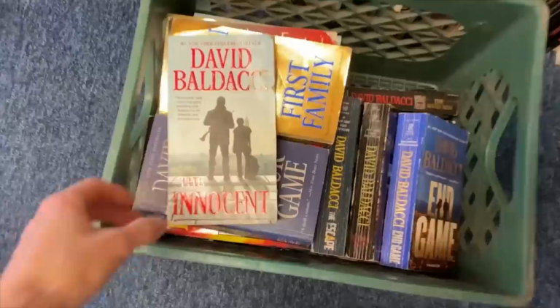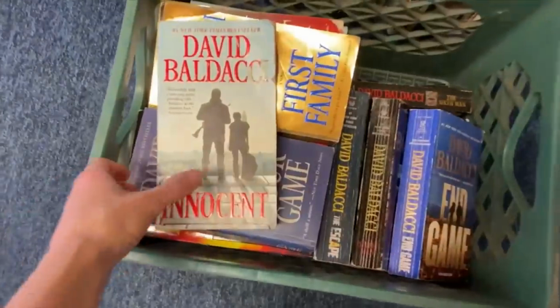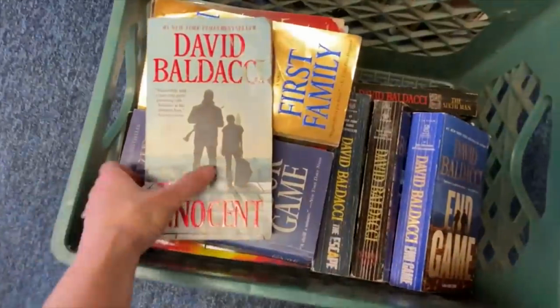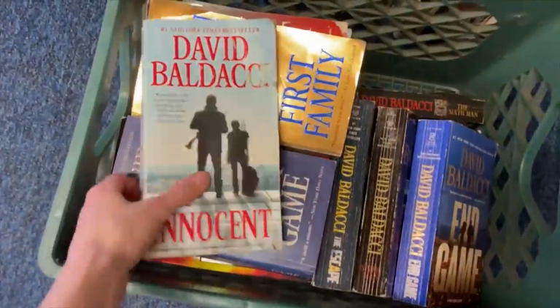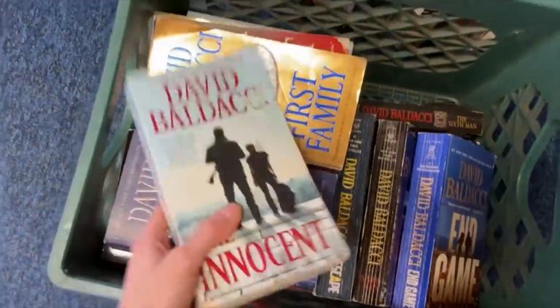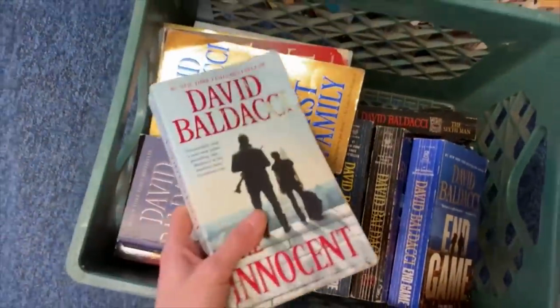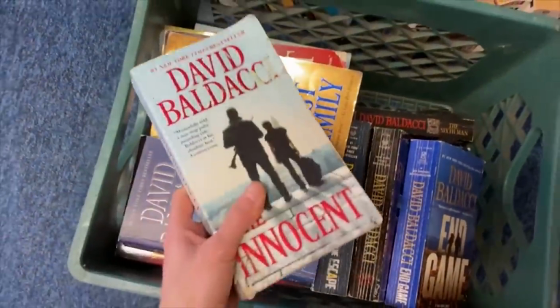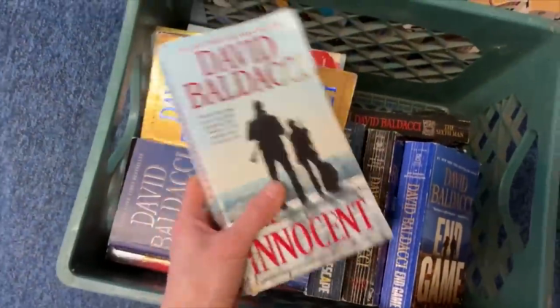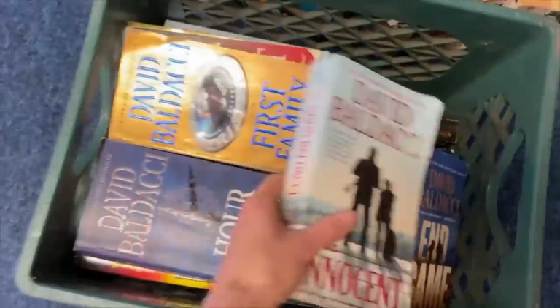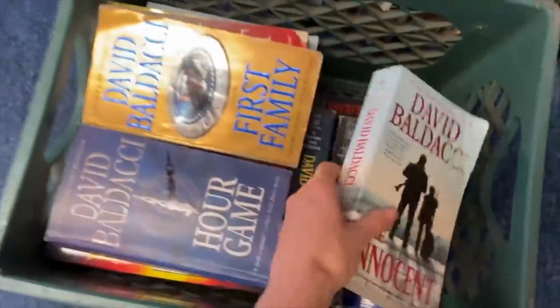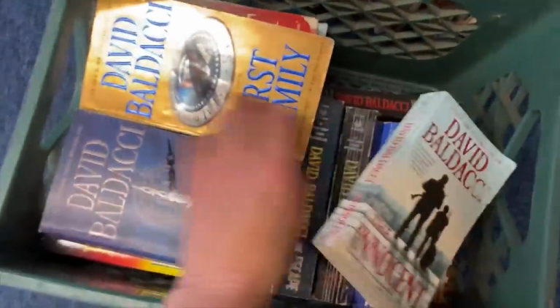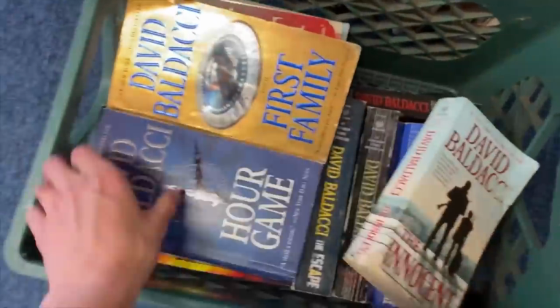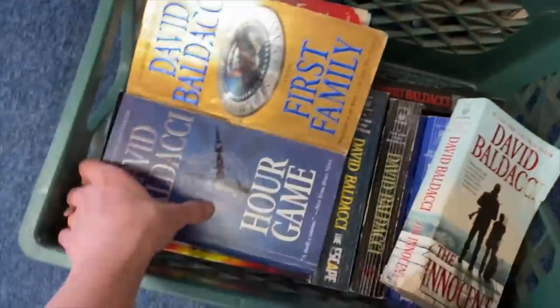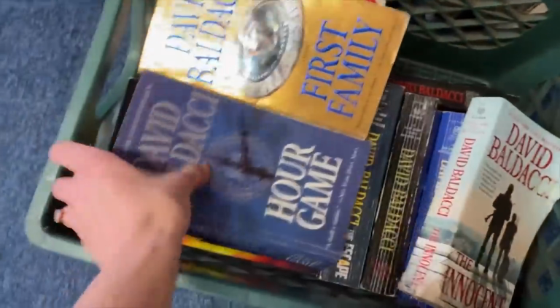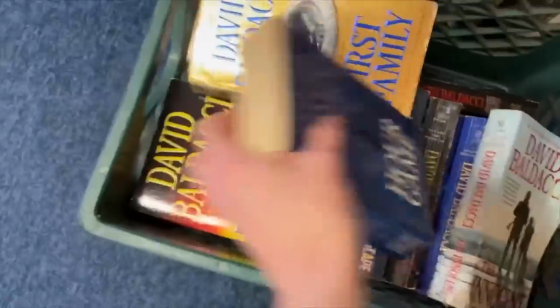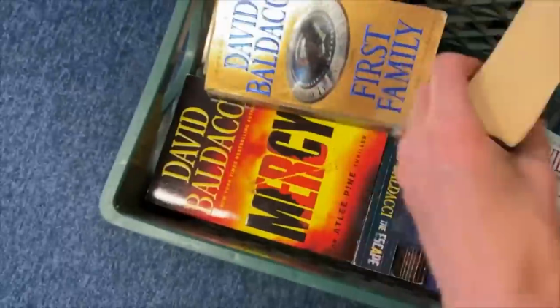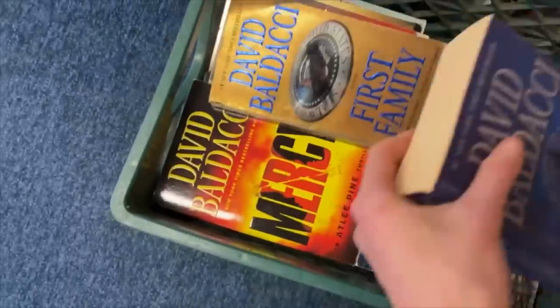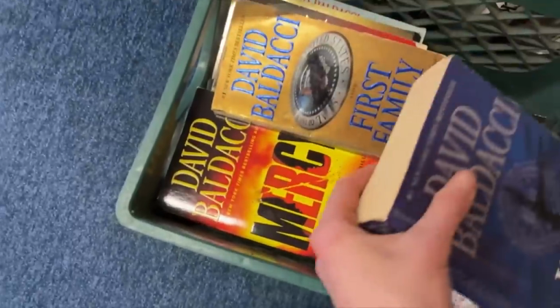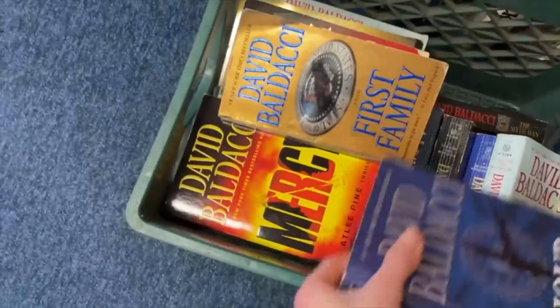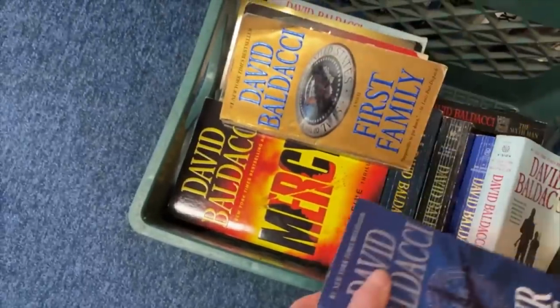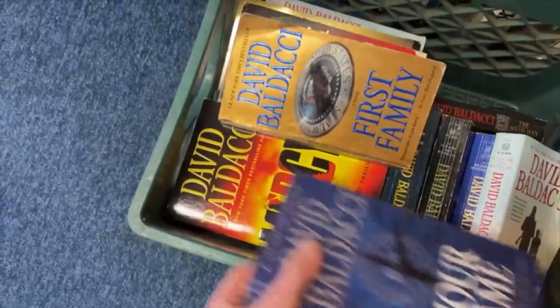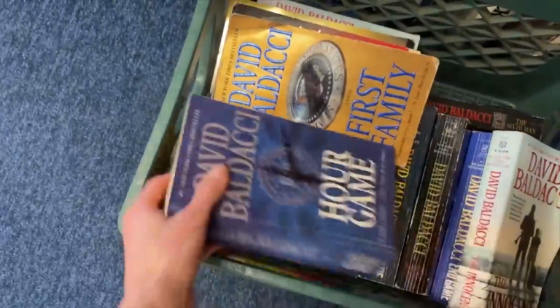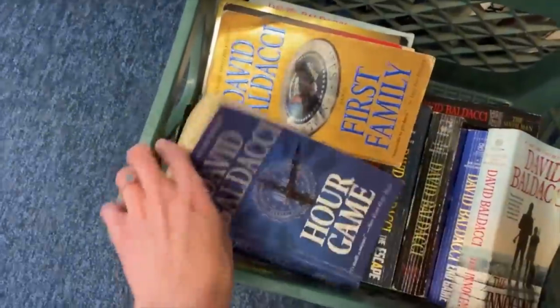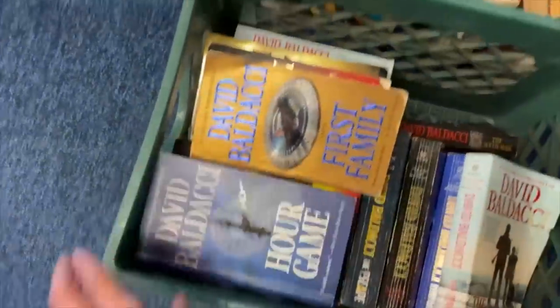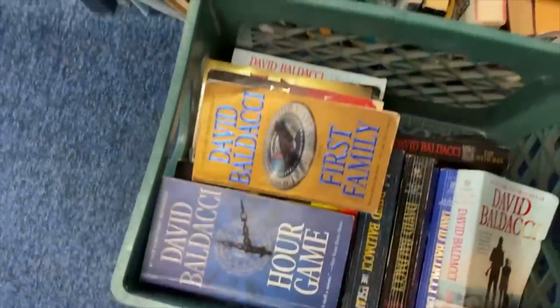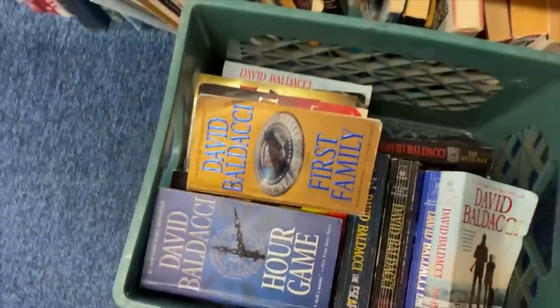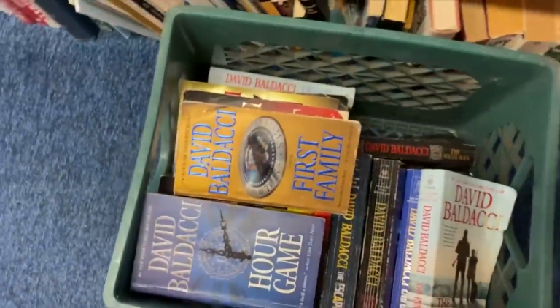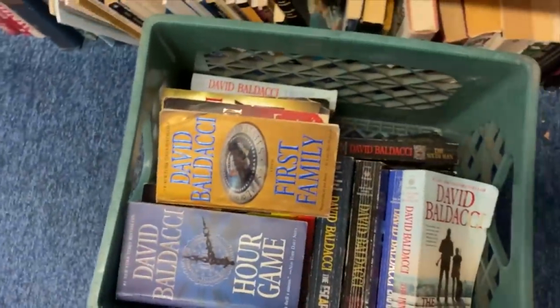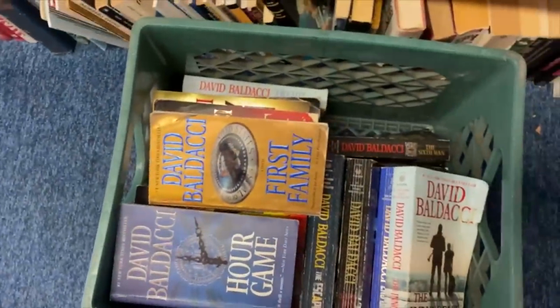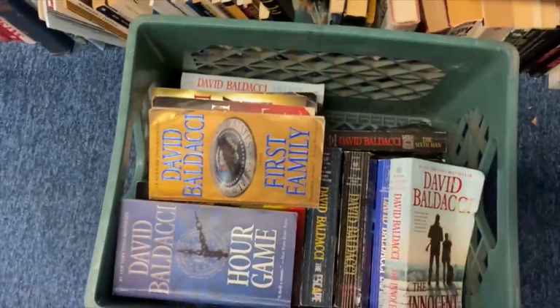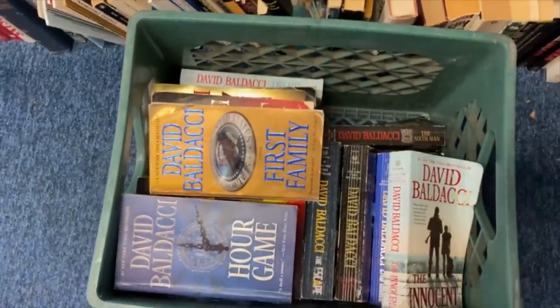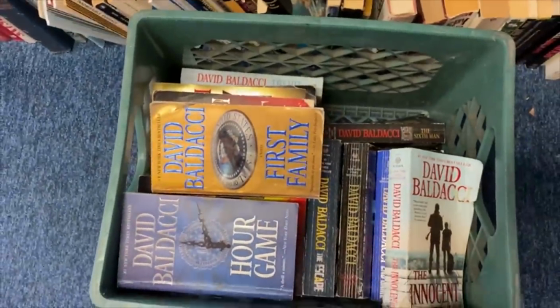If you love David Baldacci novels, we've got a lot of them, so just let us know.